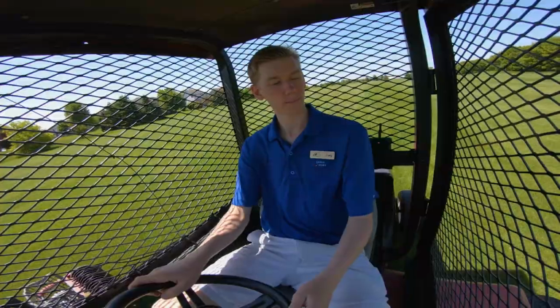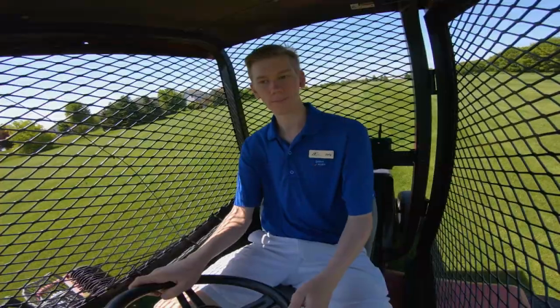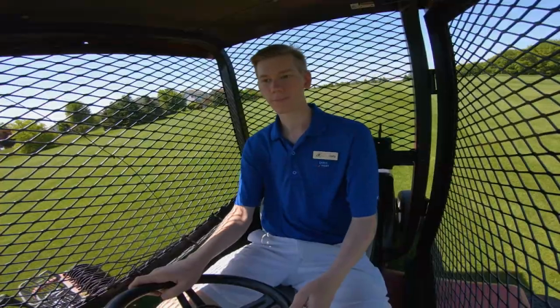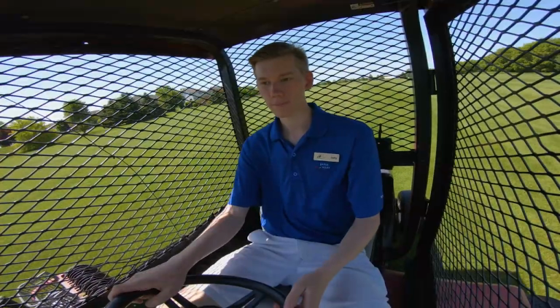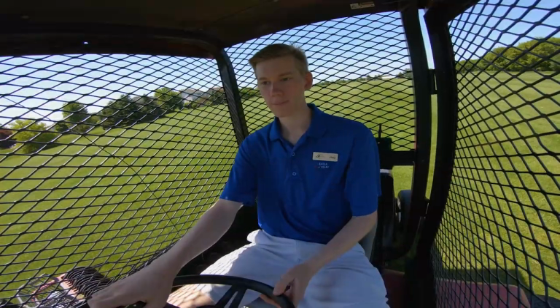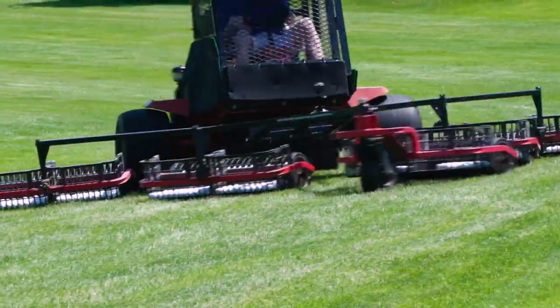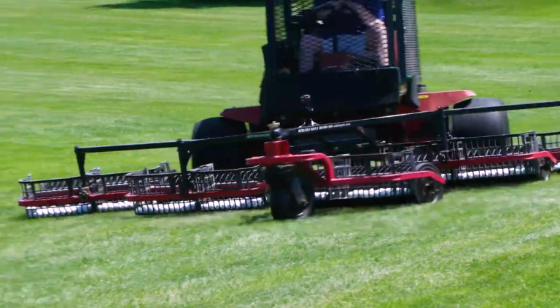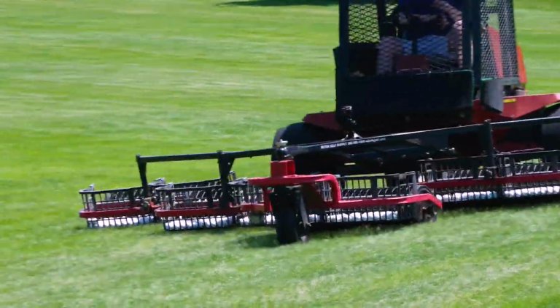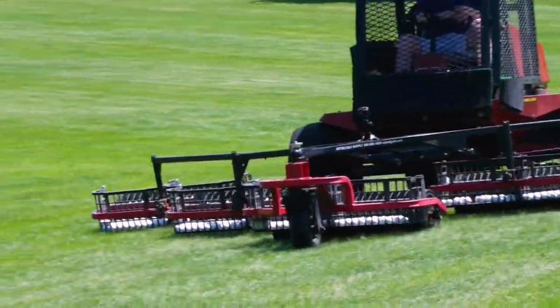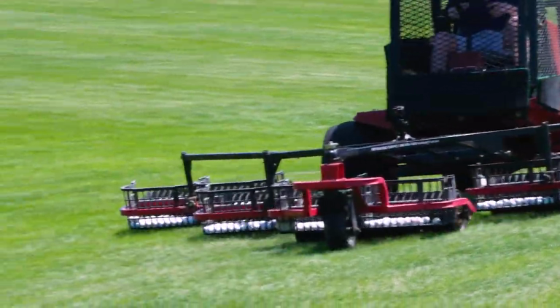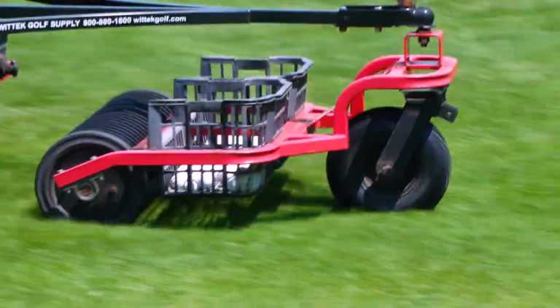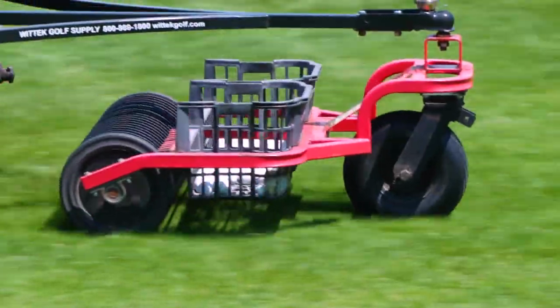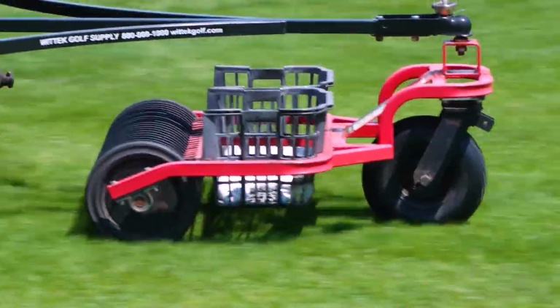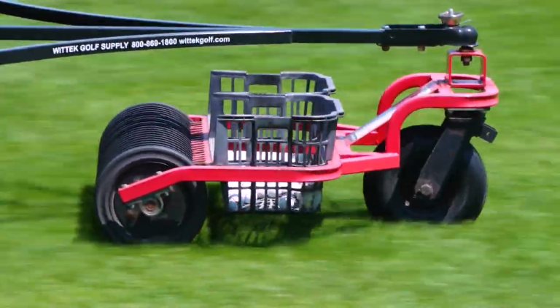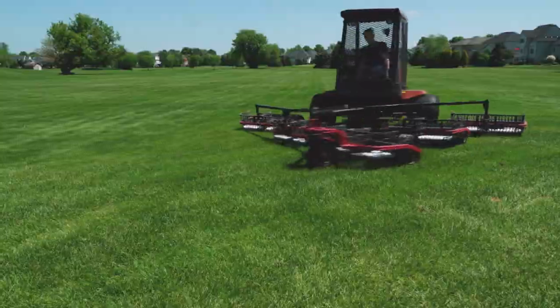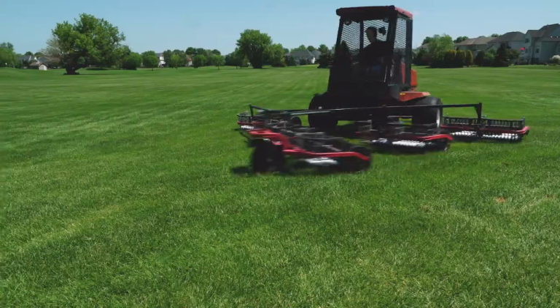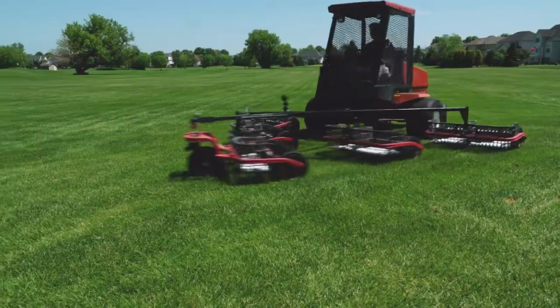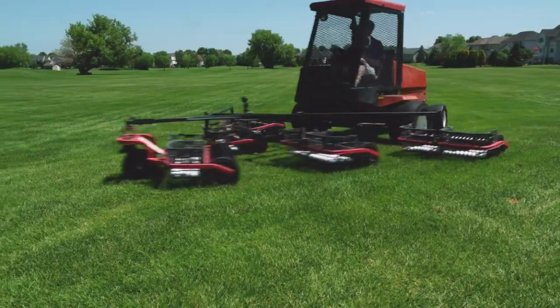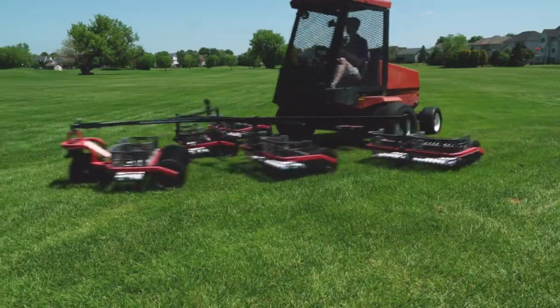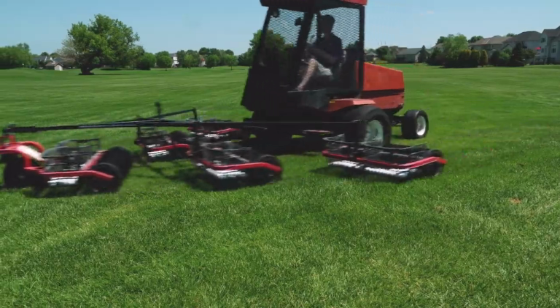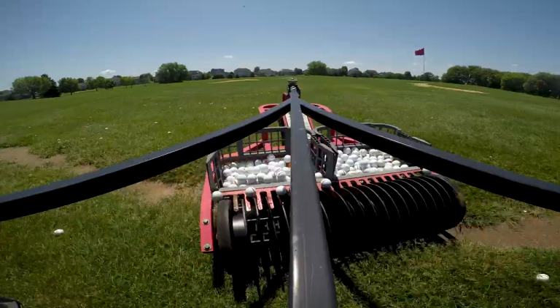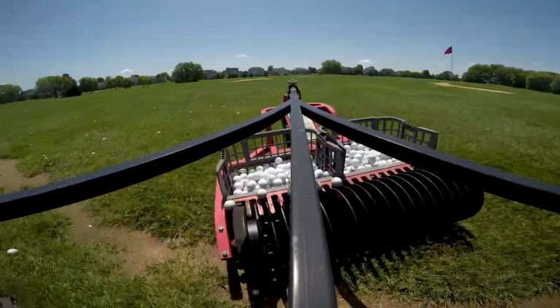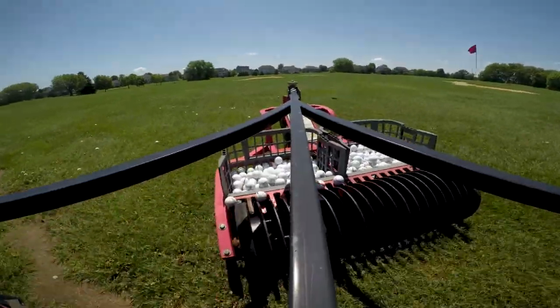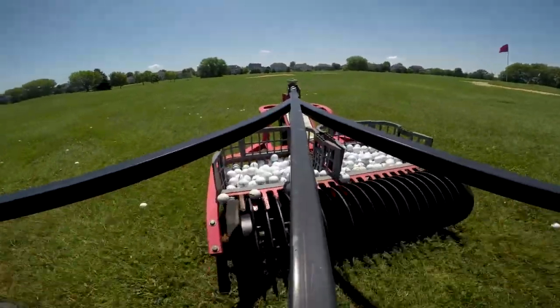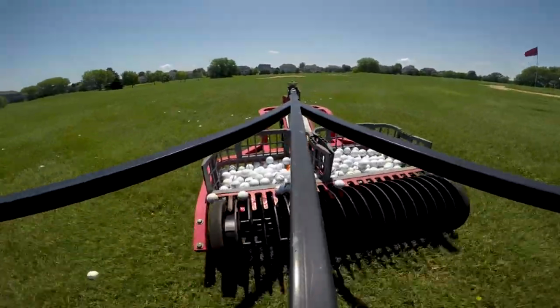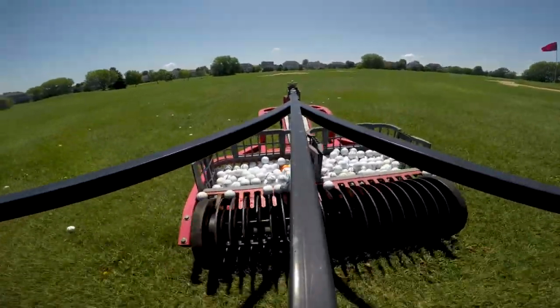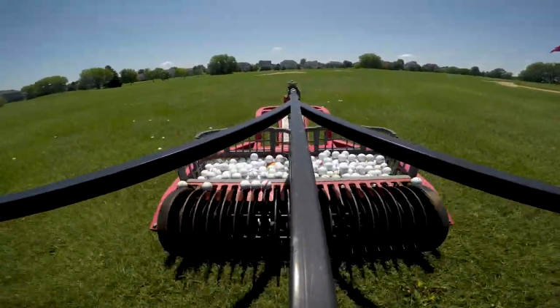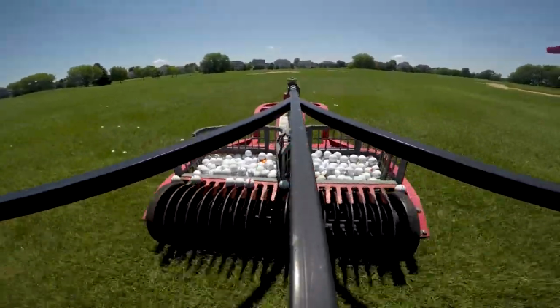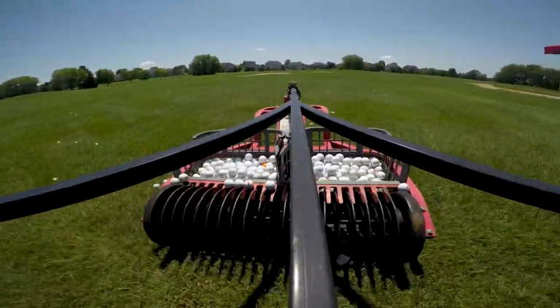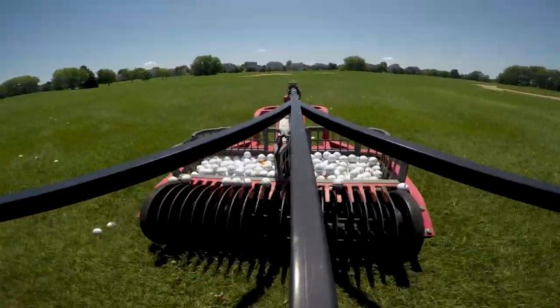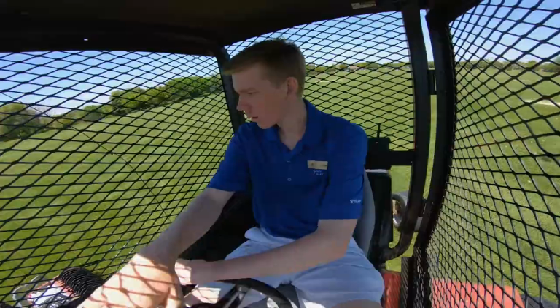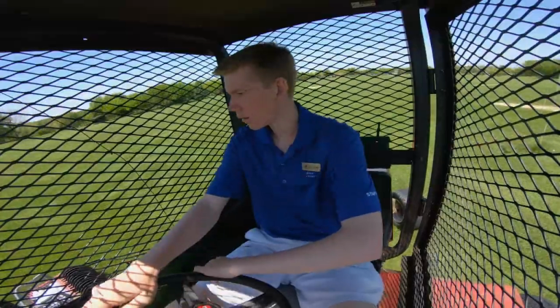I like to be outside, and this is pretty much a perfect opportunity for that — where I can have fun, work outside, and deal with great people too.